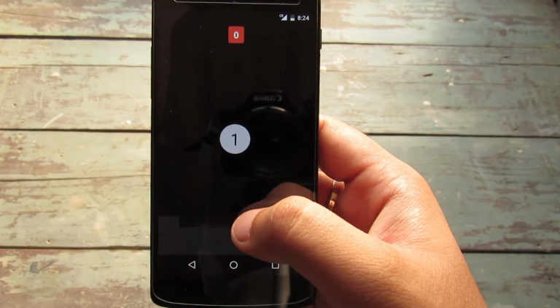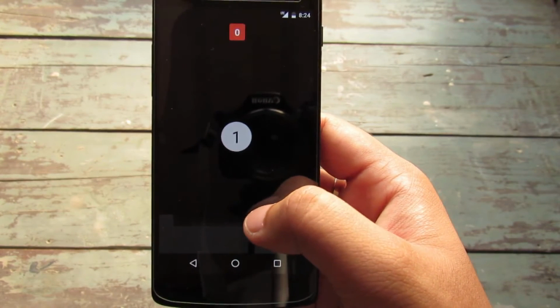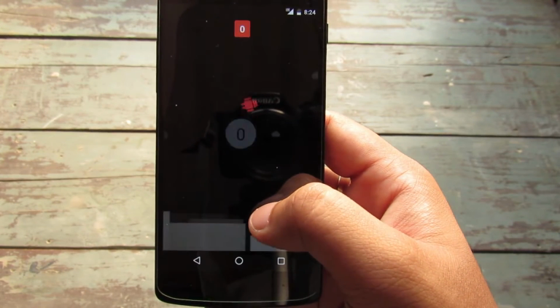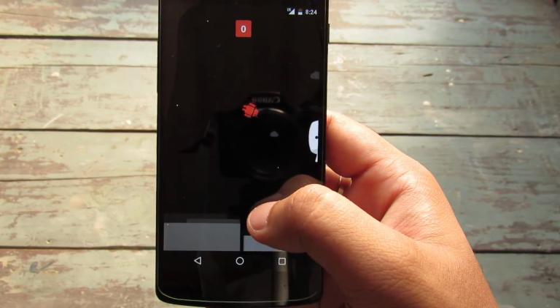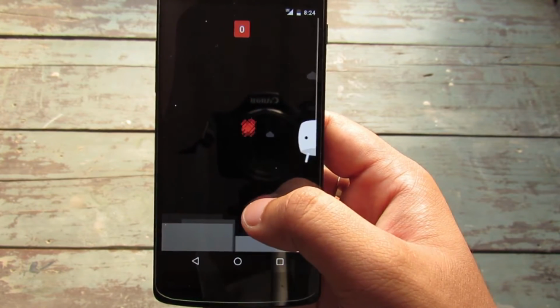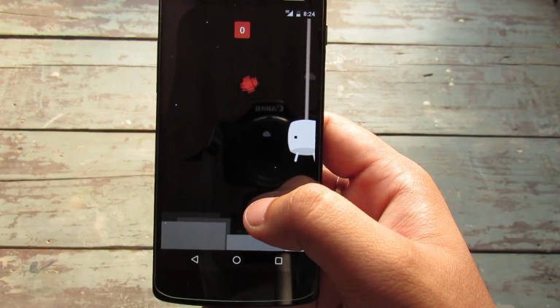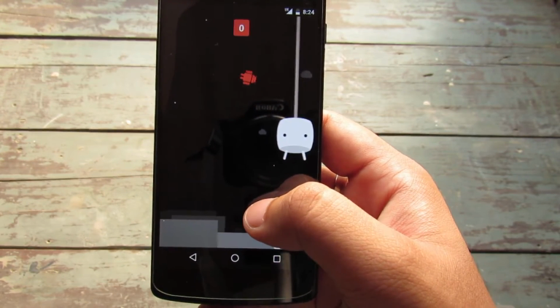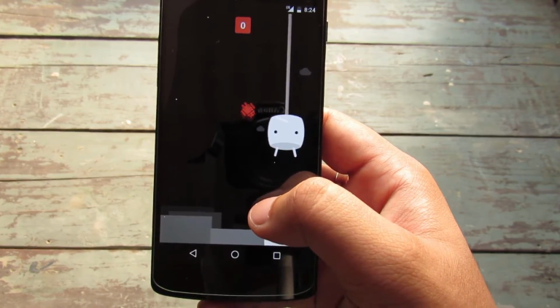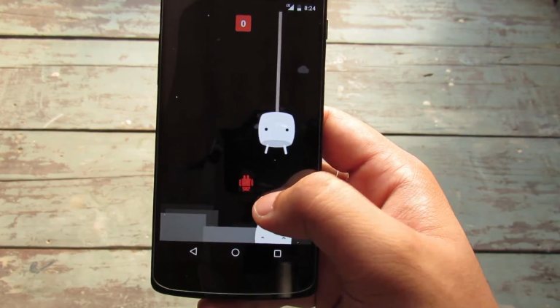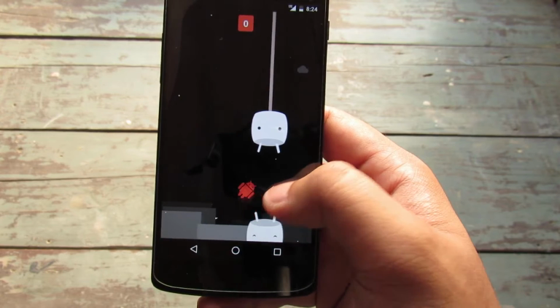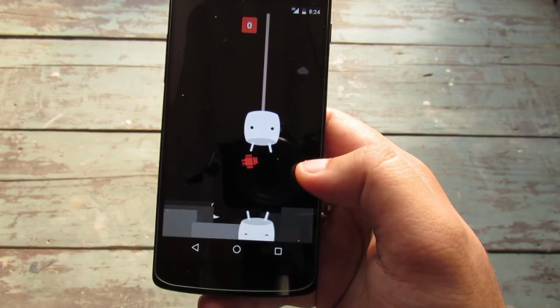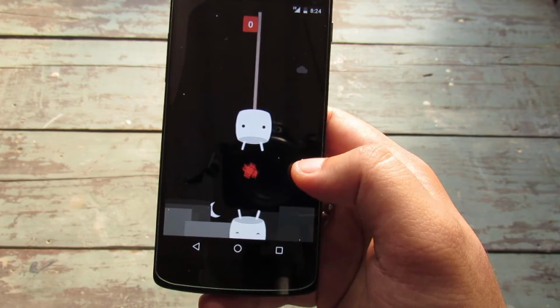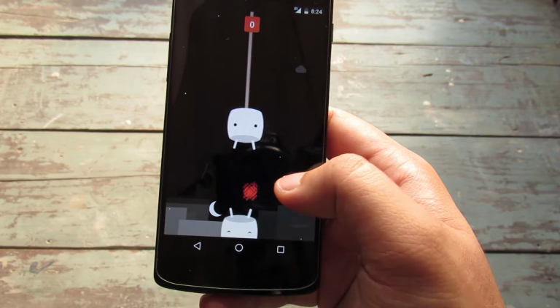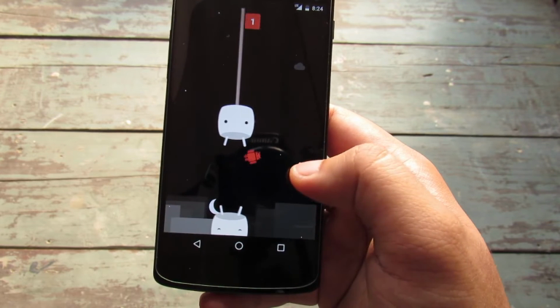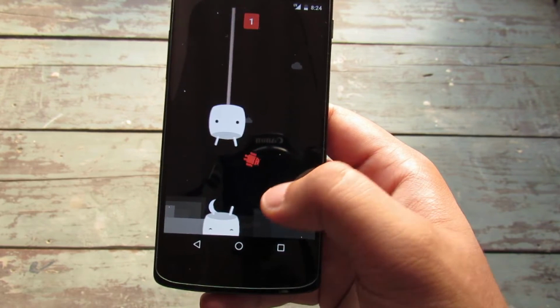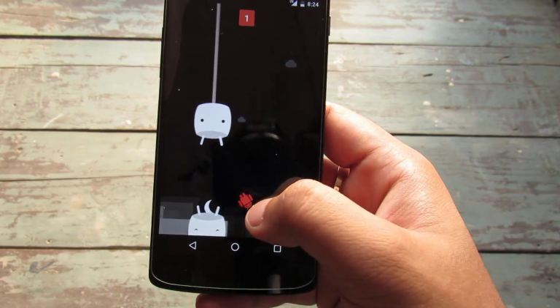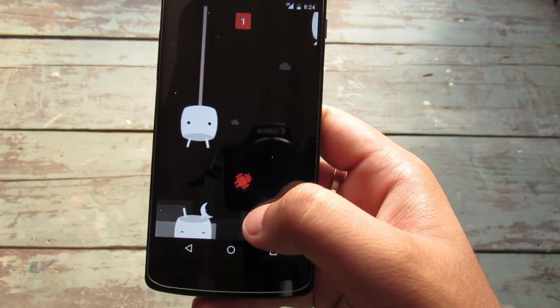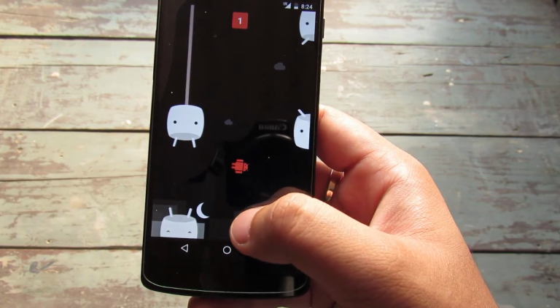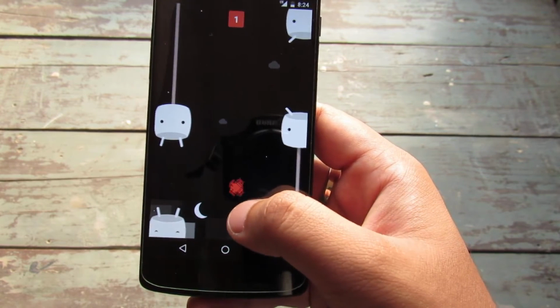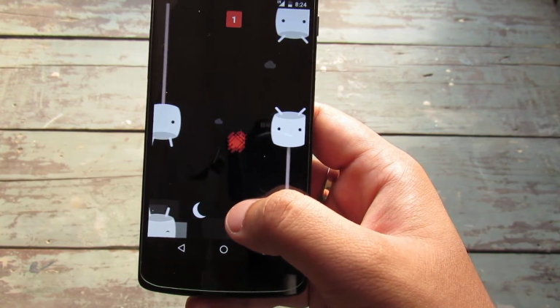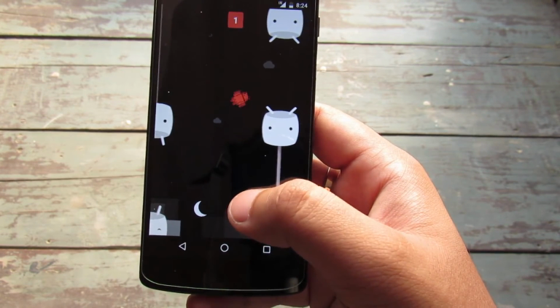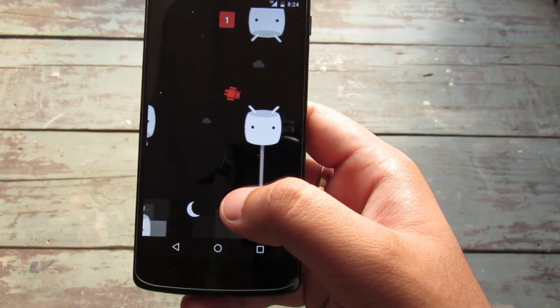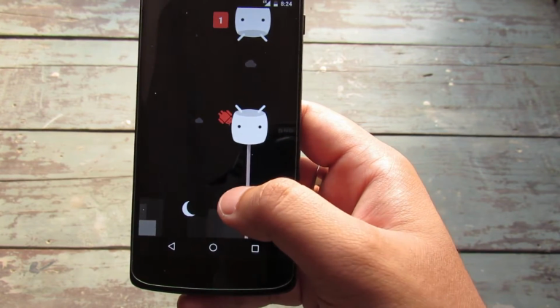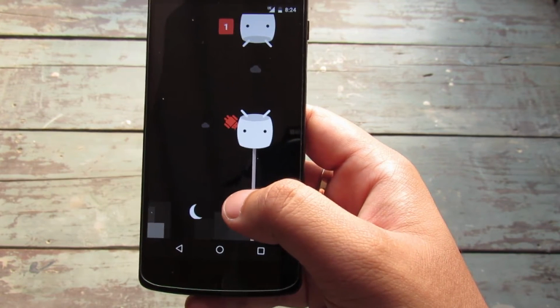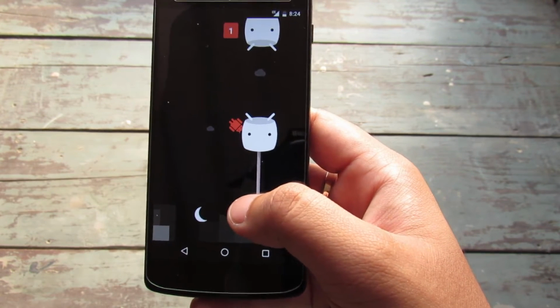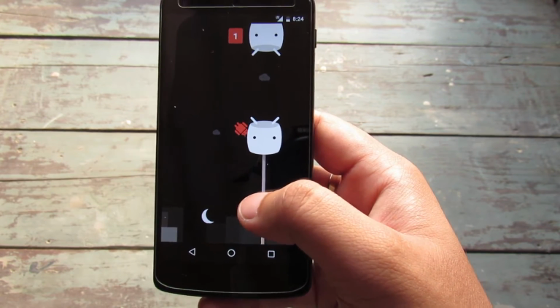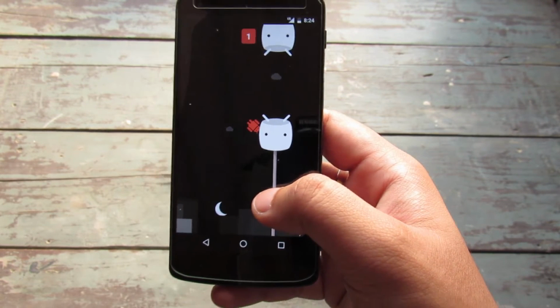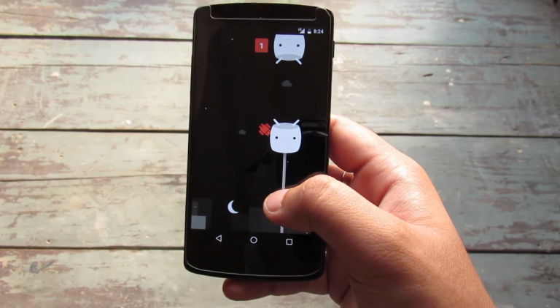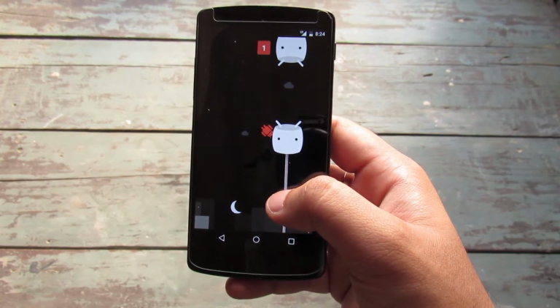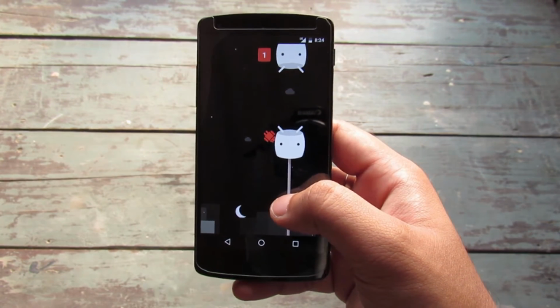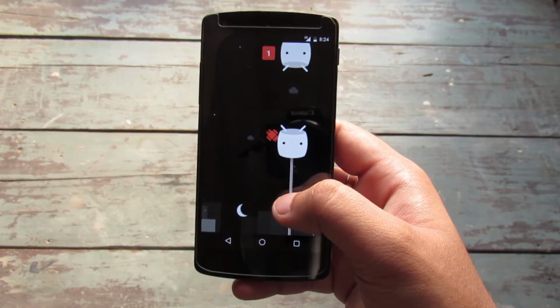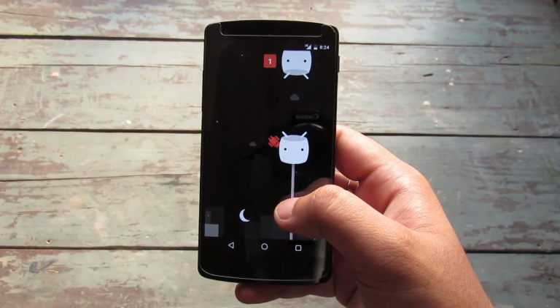You have the Easter egg game here, and after the Android Marshmallow update the difficulty of the game has been decreased.